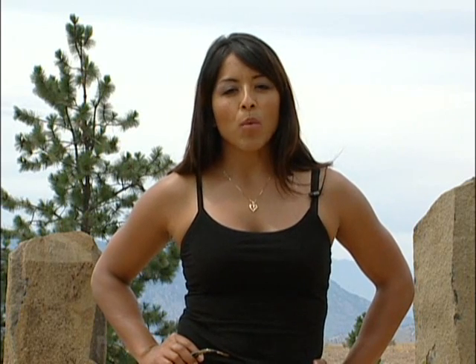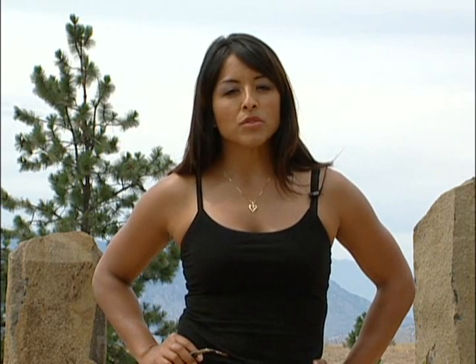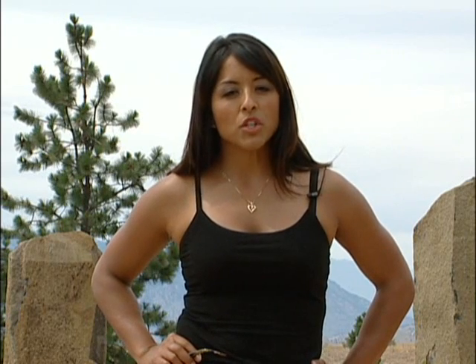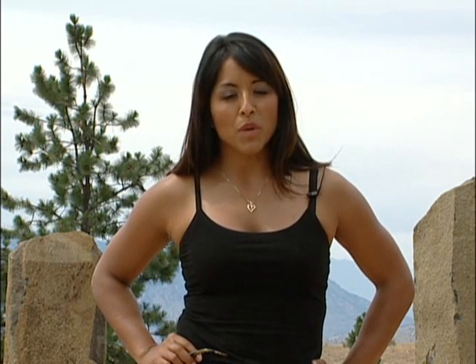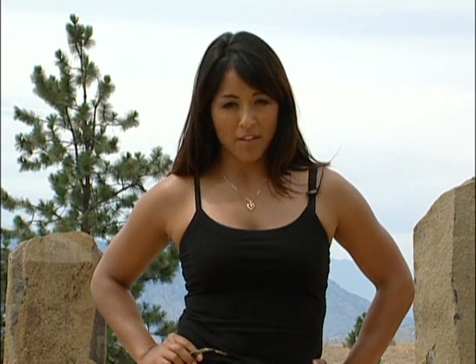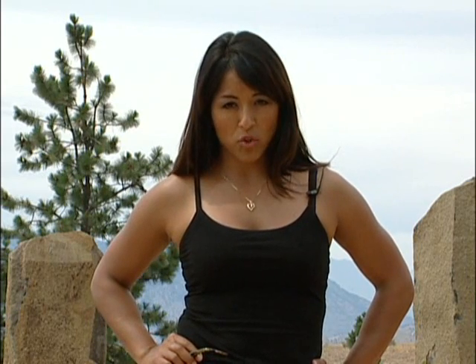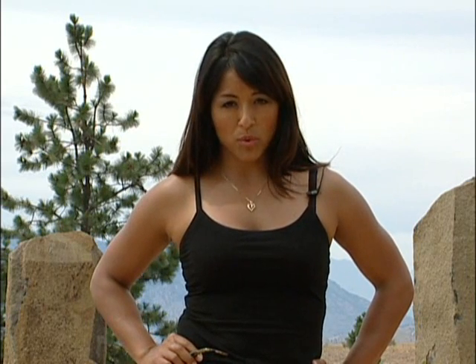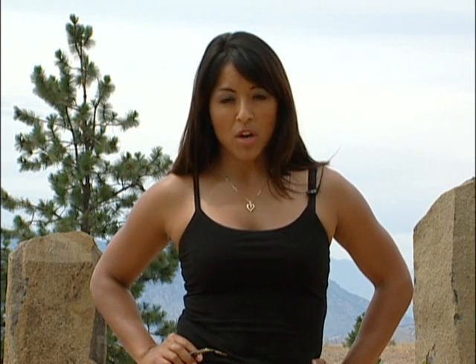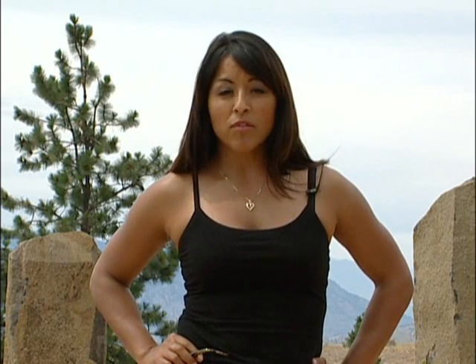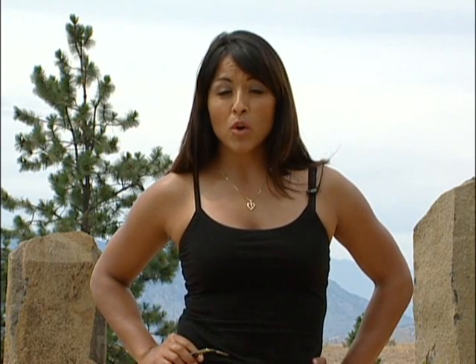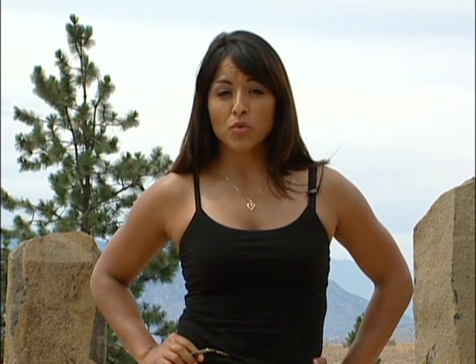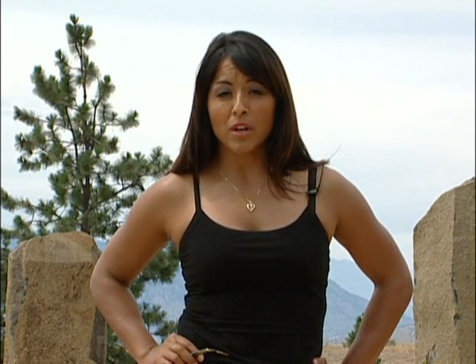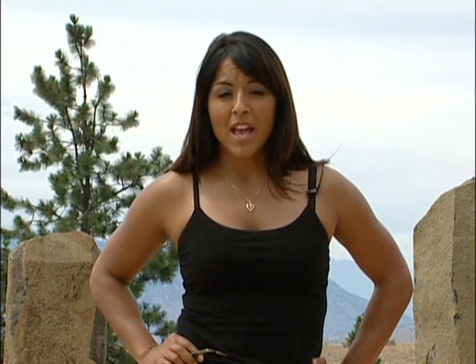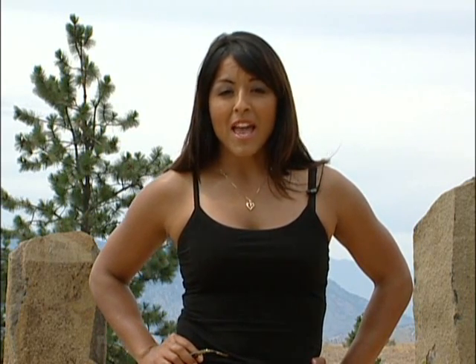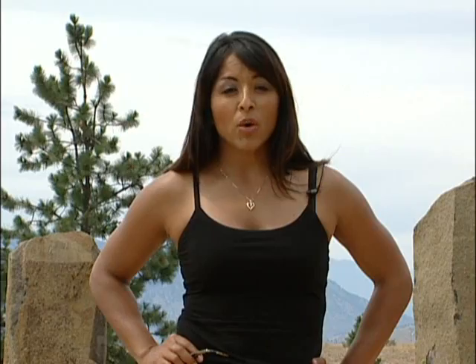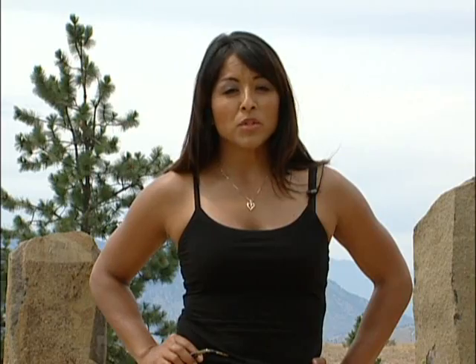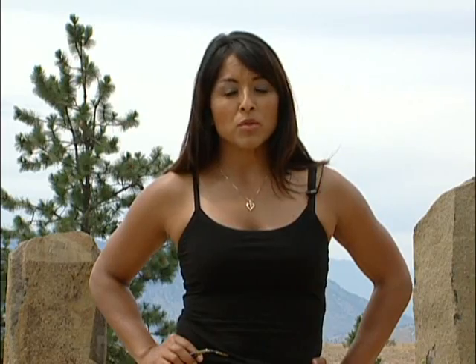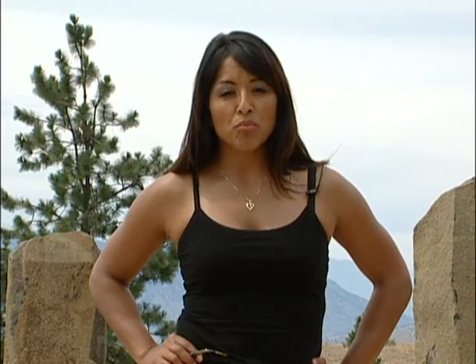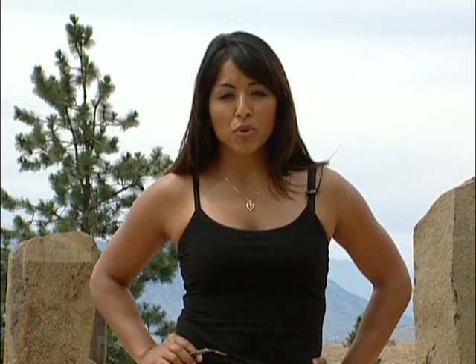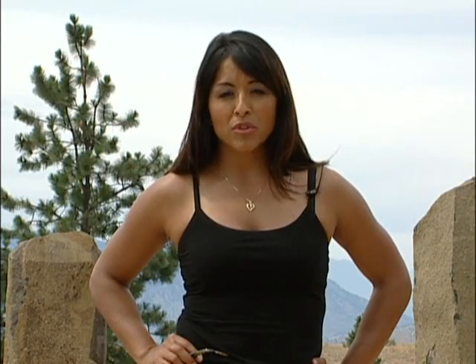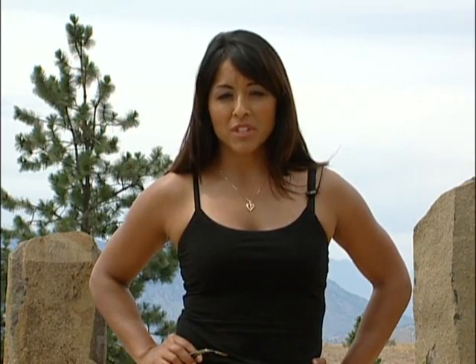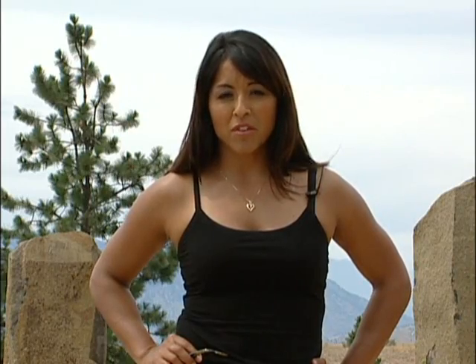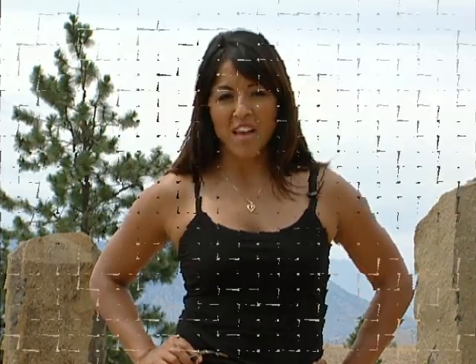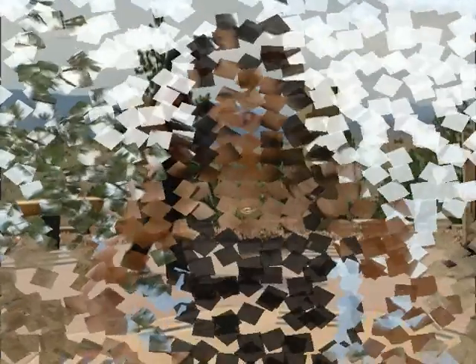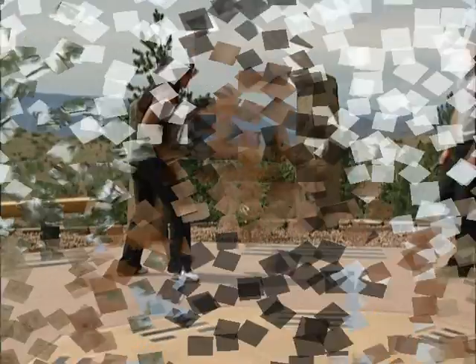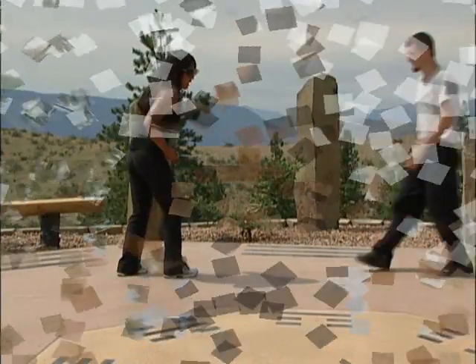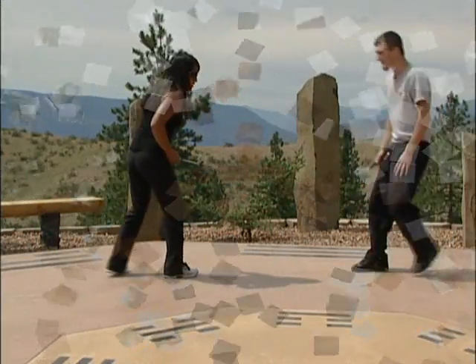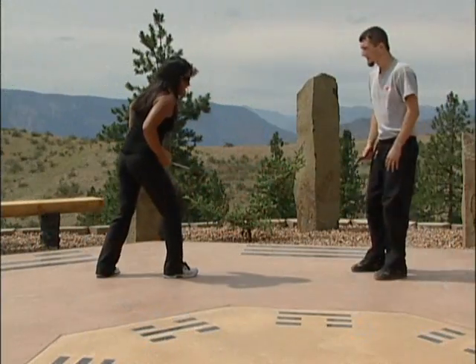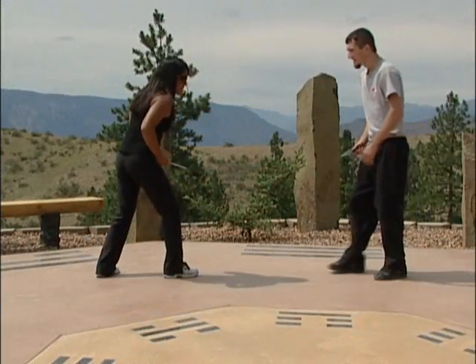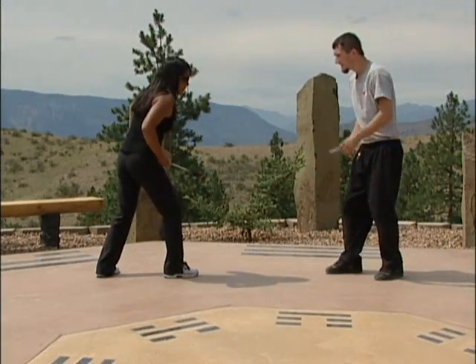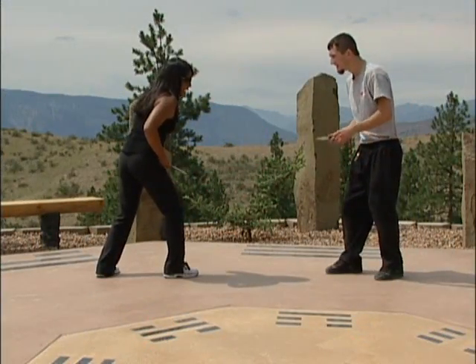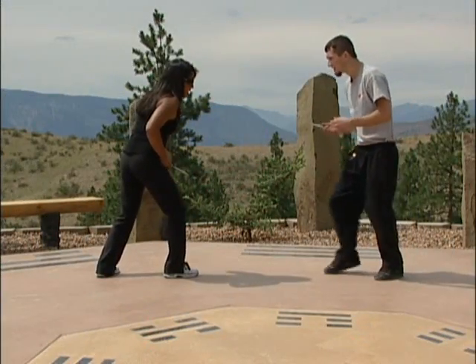I will also teach you a knife juru, flow drill, and go into some brutal self-defense street applications. Josh comes after me with a blade.